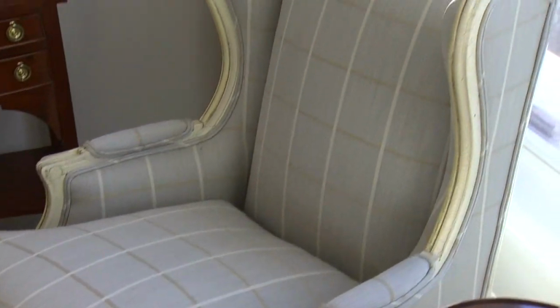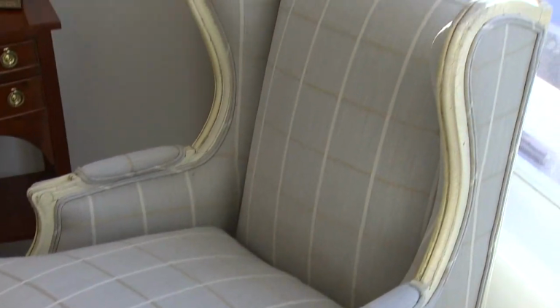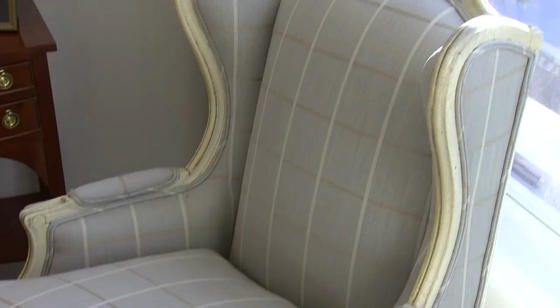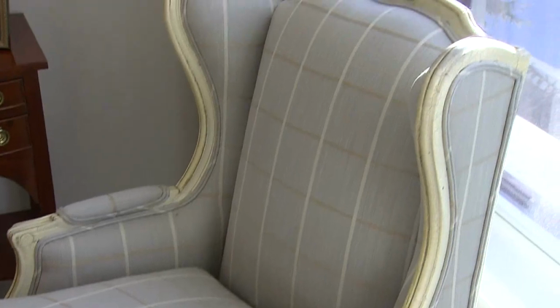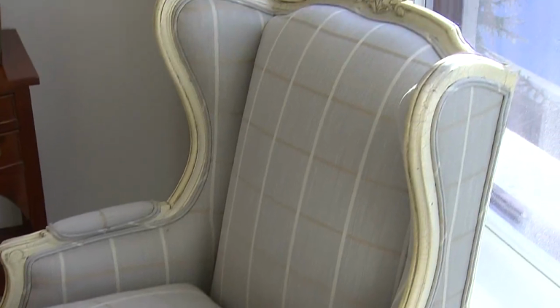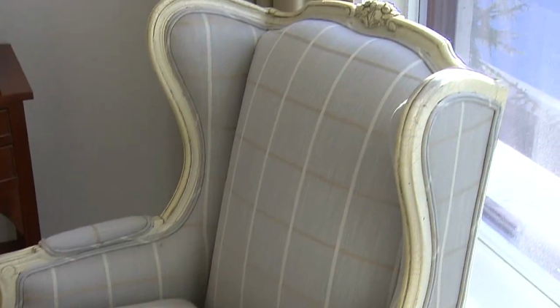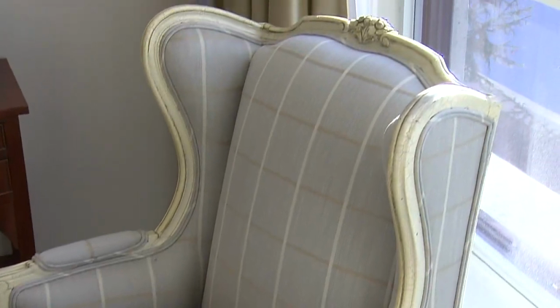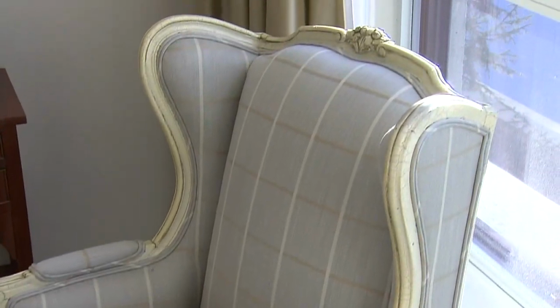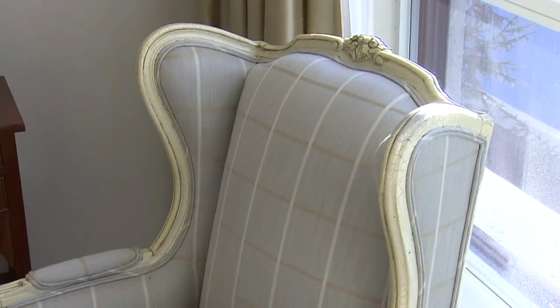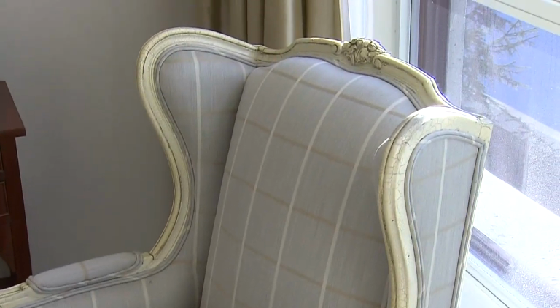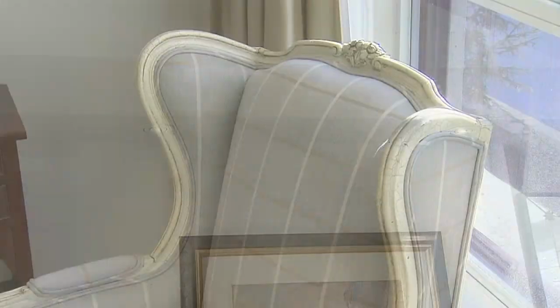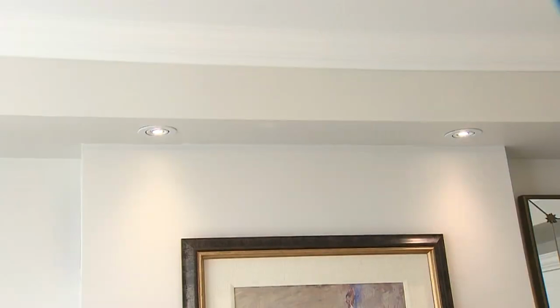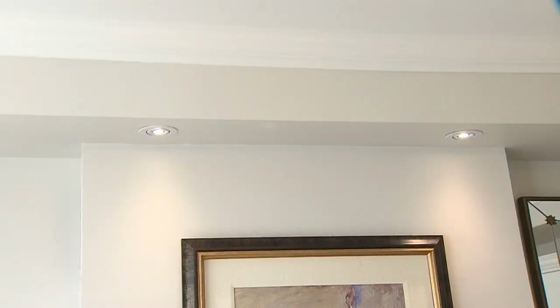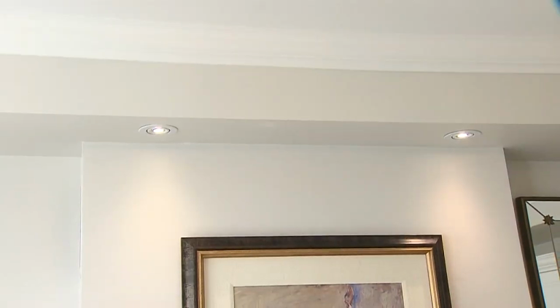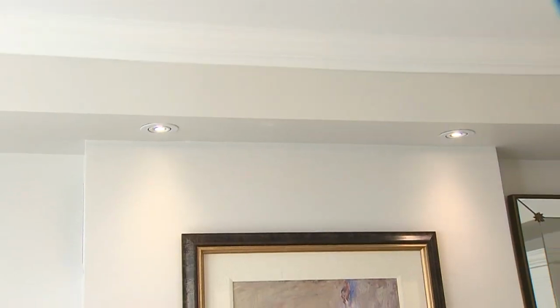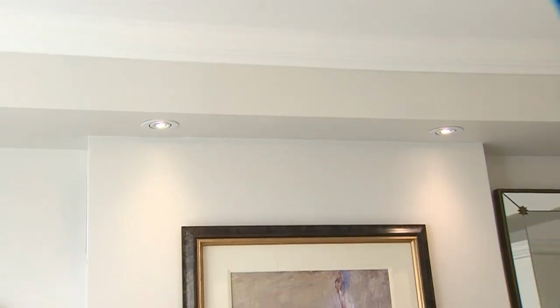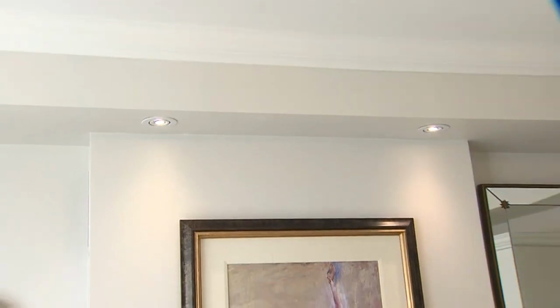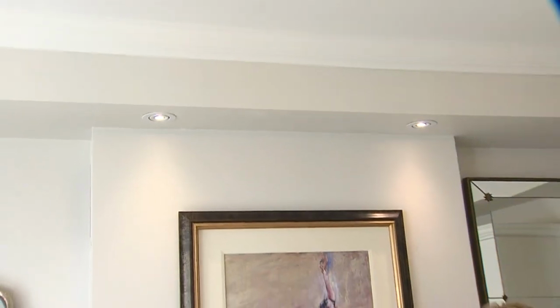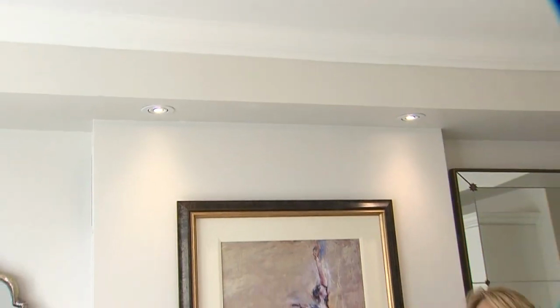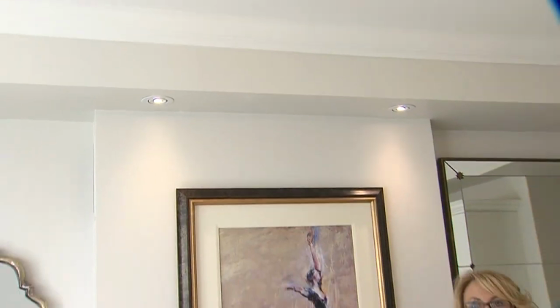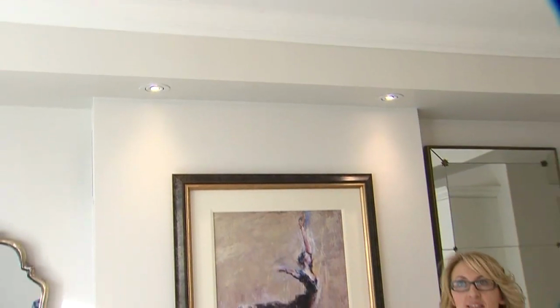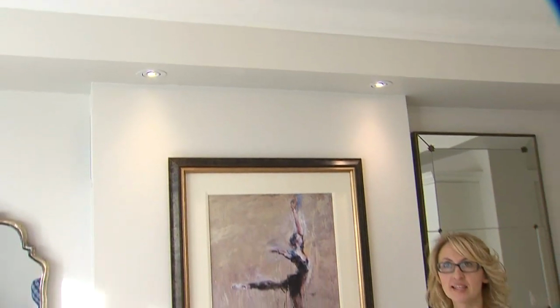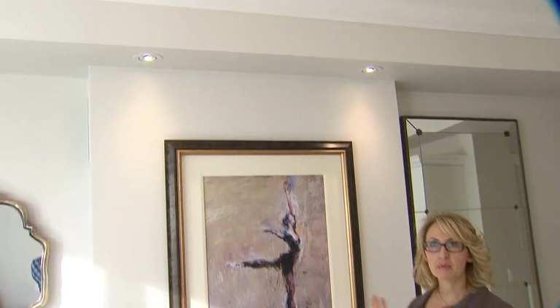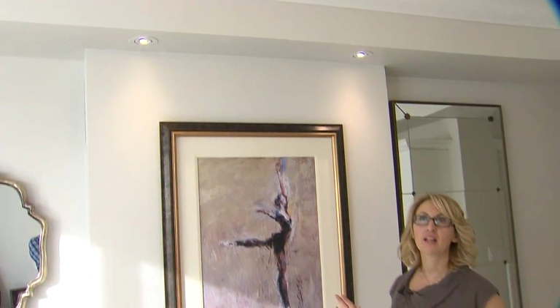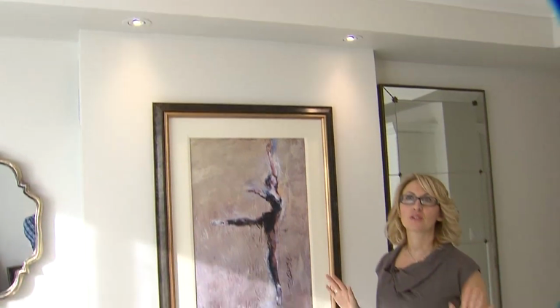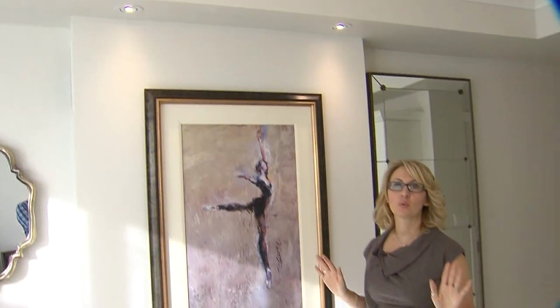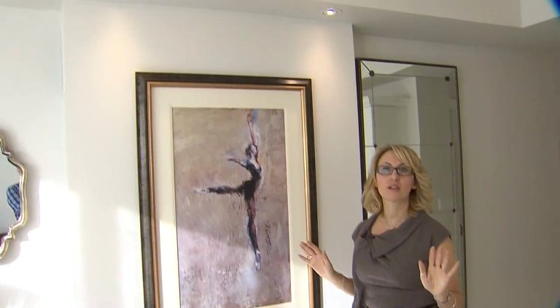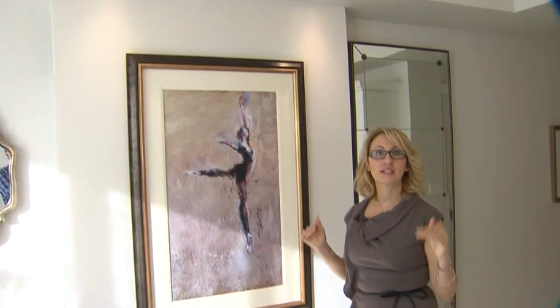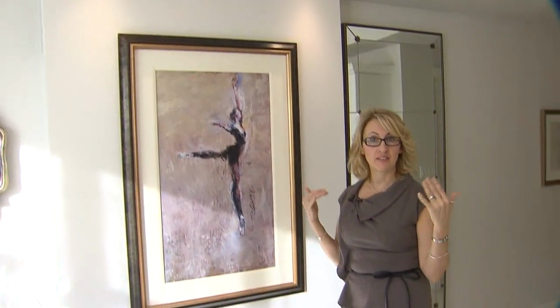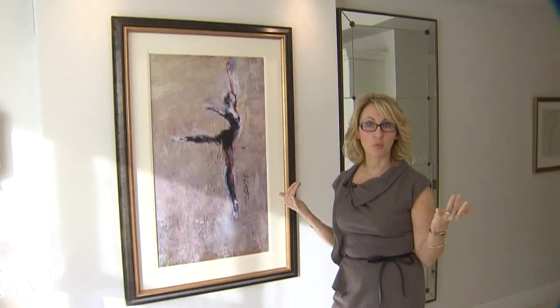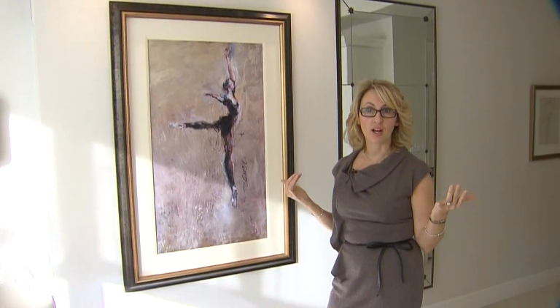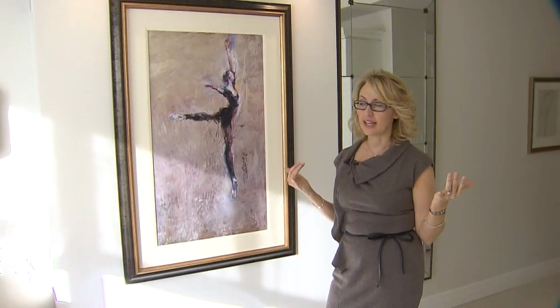We added pot lights to the existing bulkhead and painted the bulkhead the same colour as the walls to give it more height.